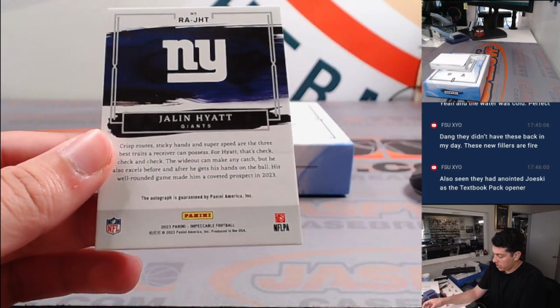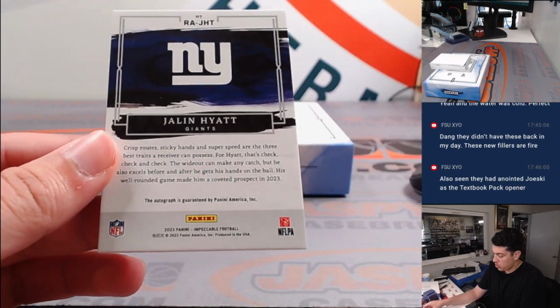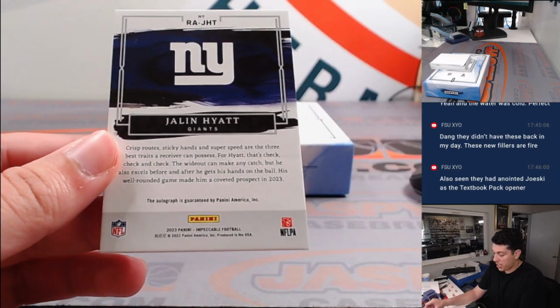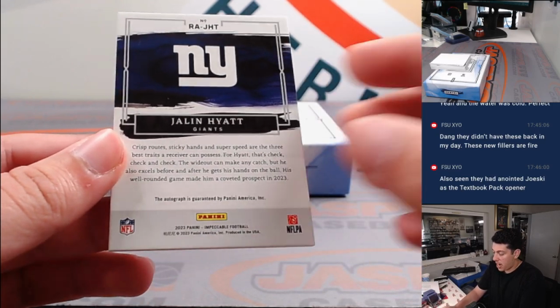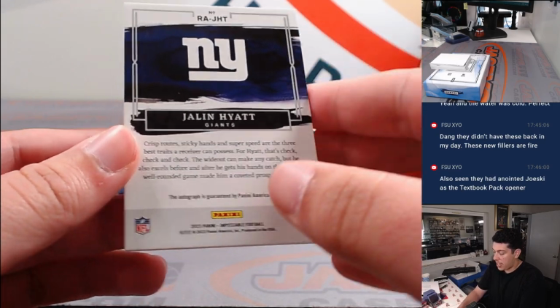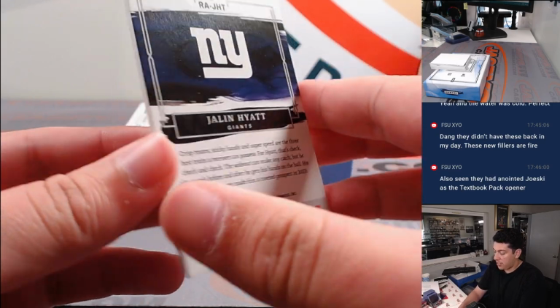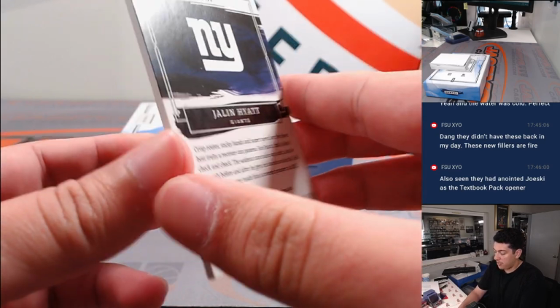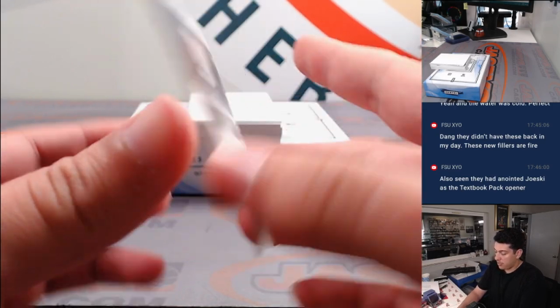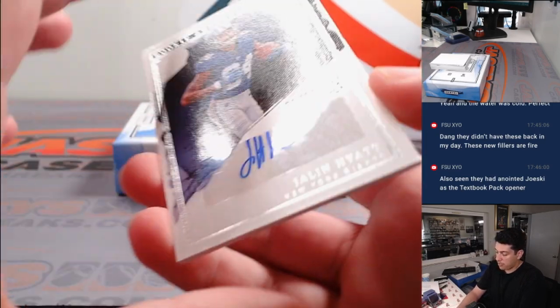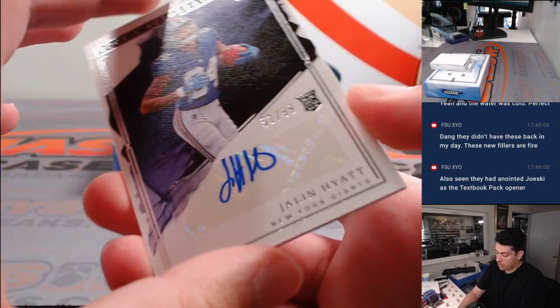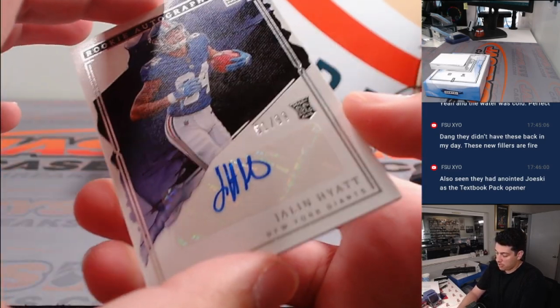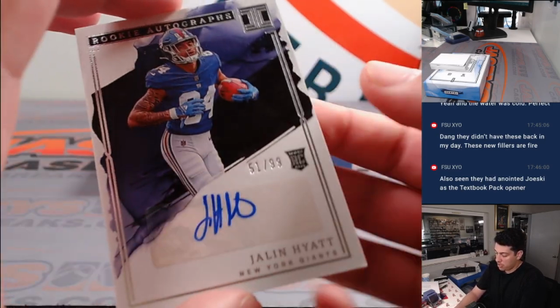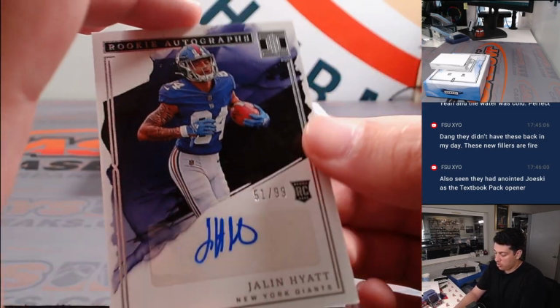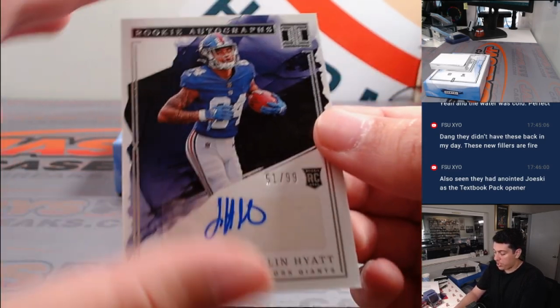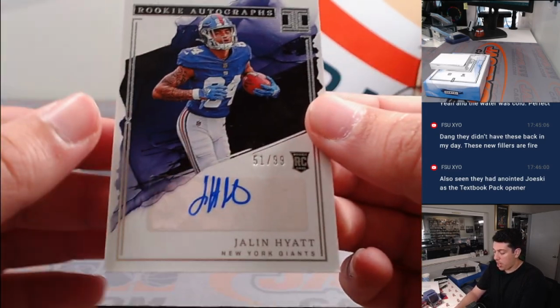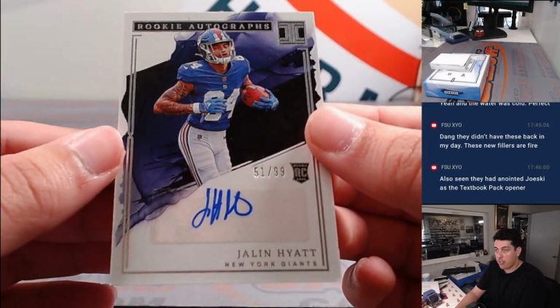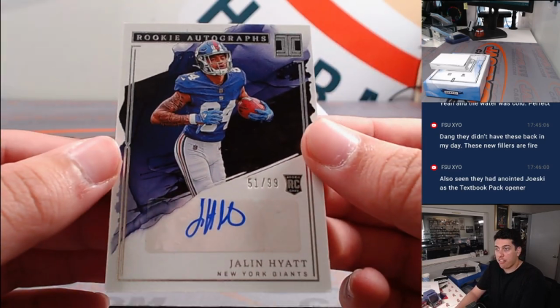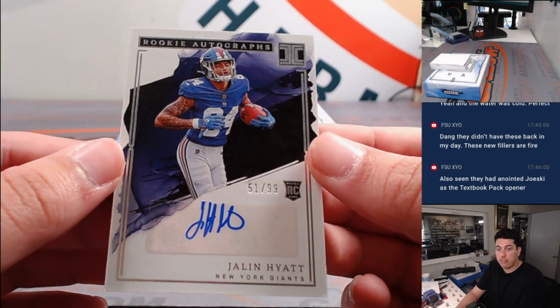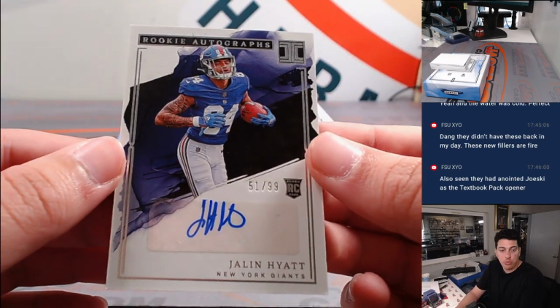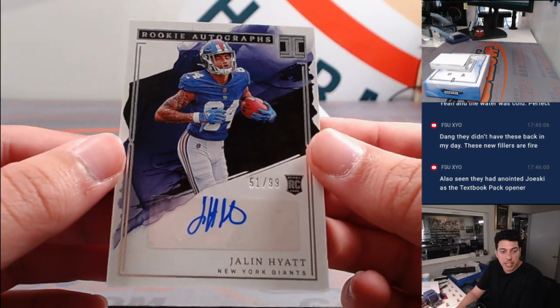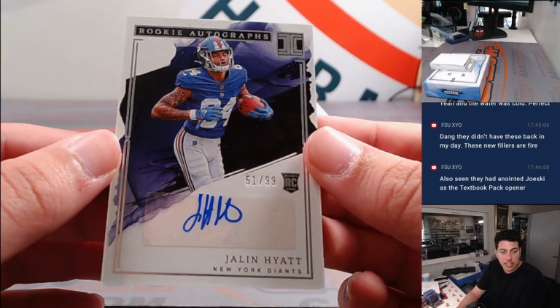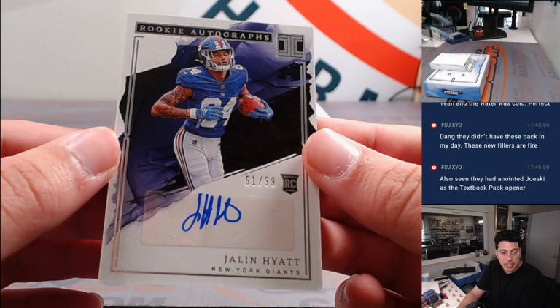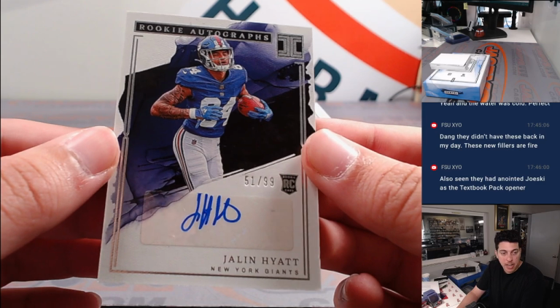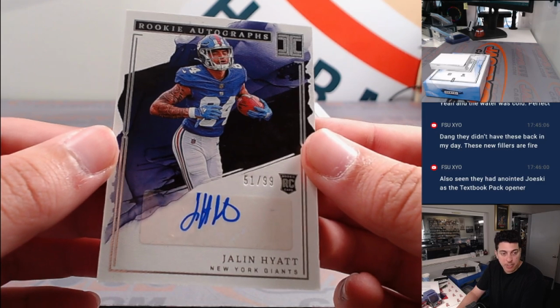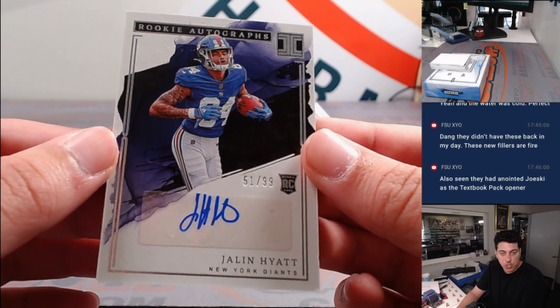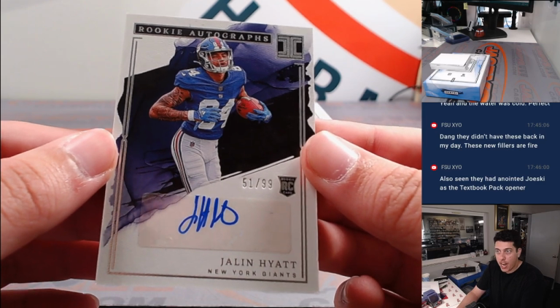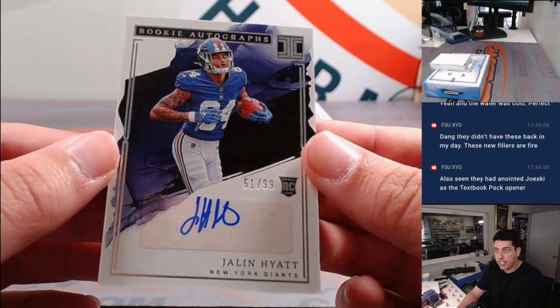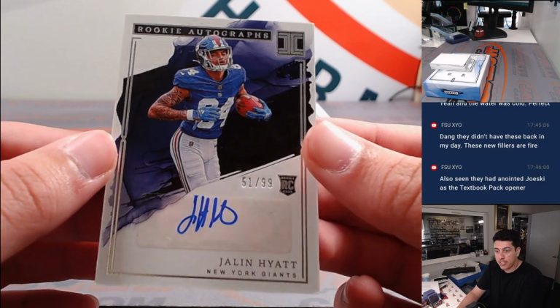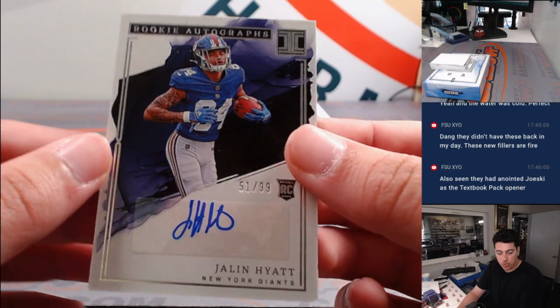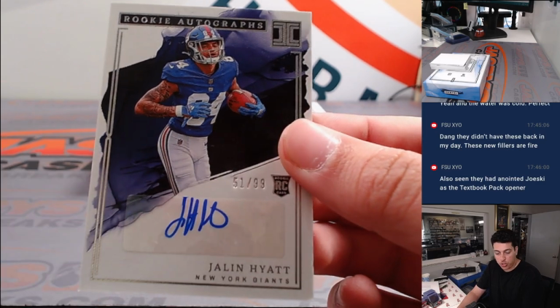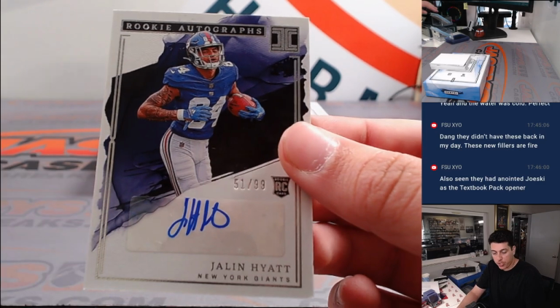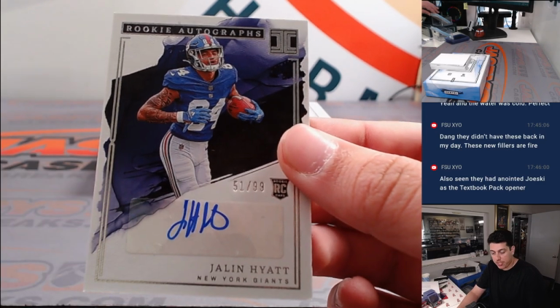Jalen Hyatt, rookie autograph 51 out of 99 for the Giants — that's going to Tristan.